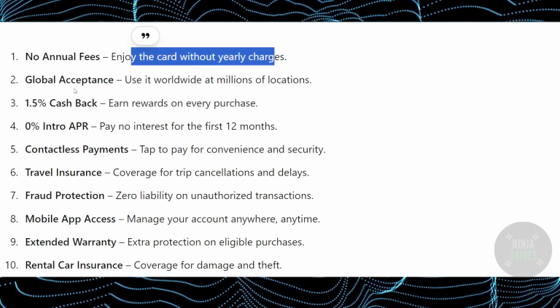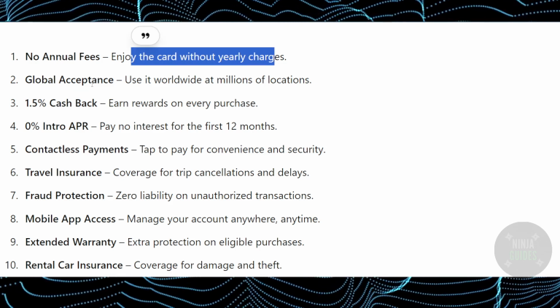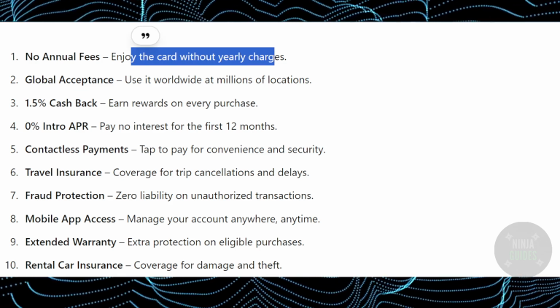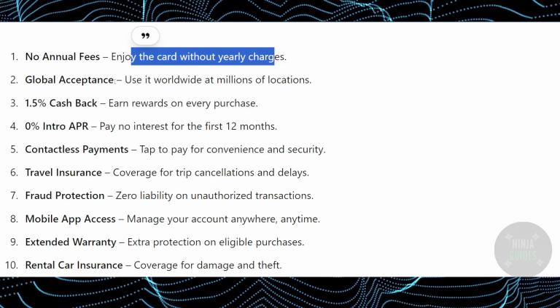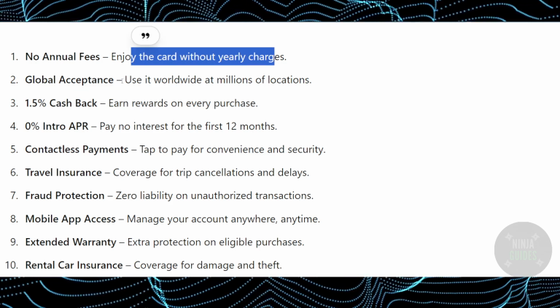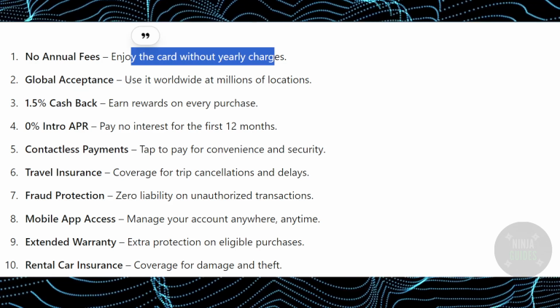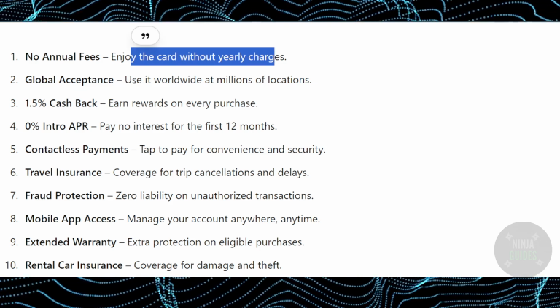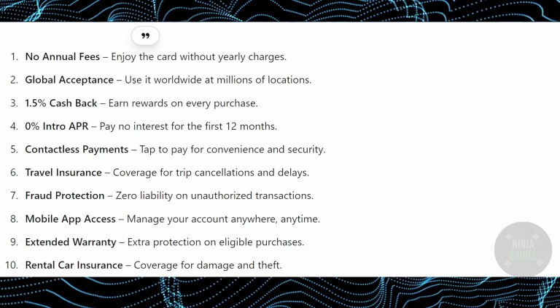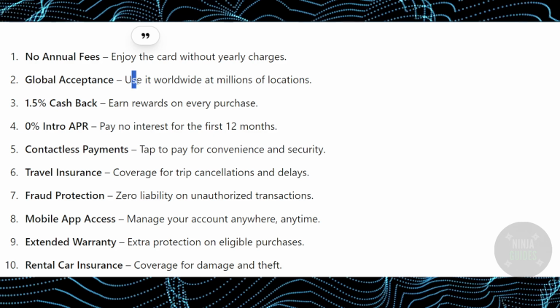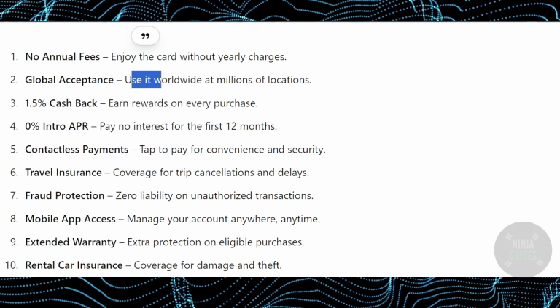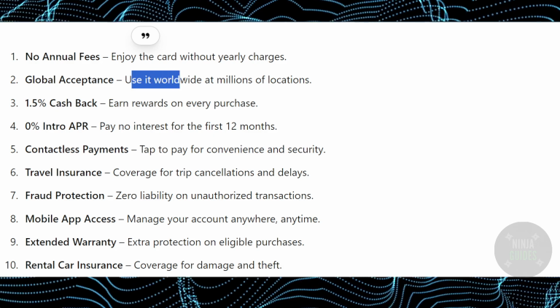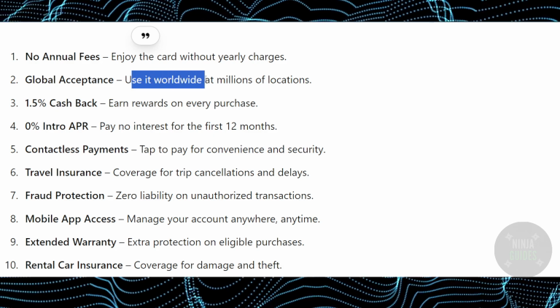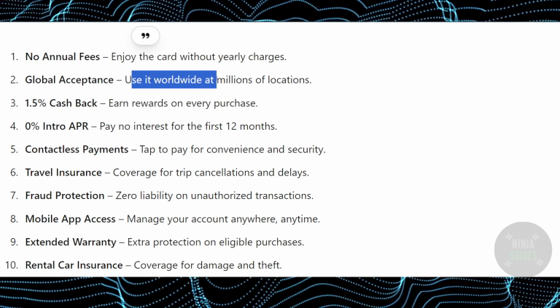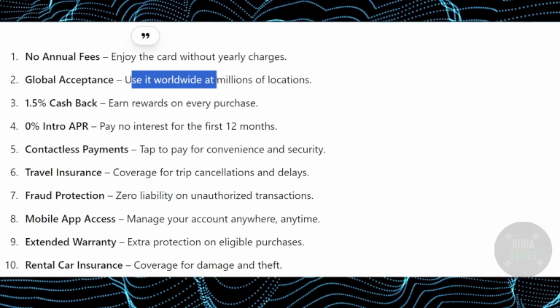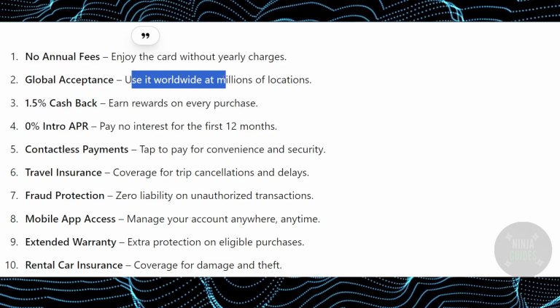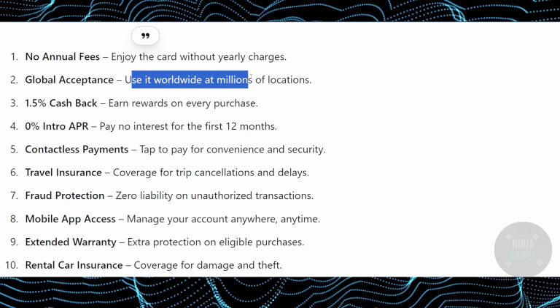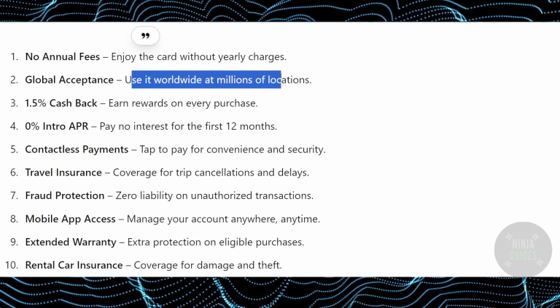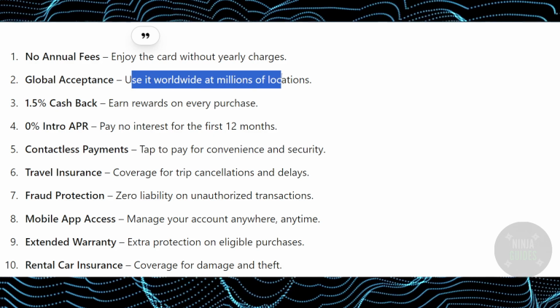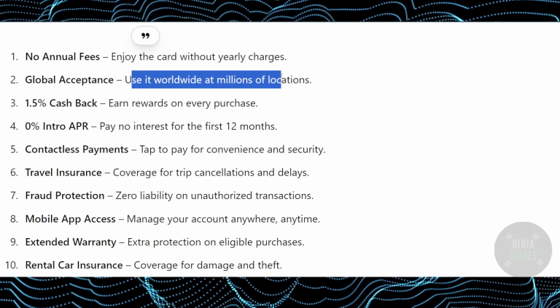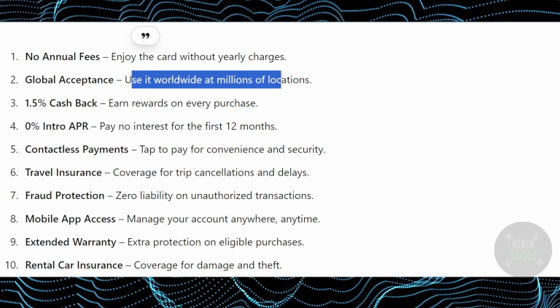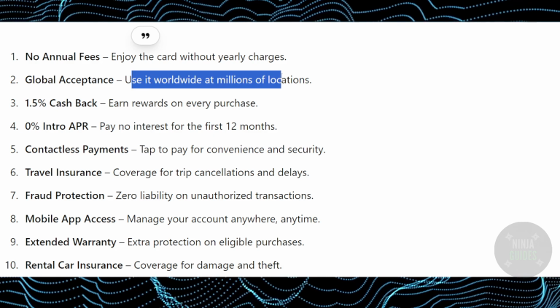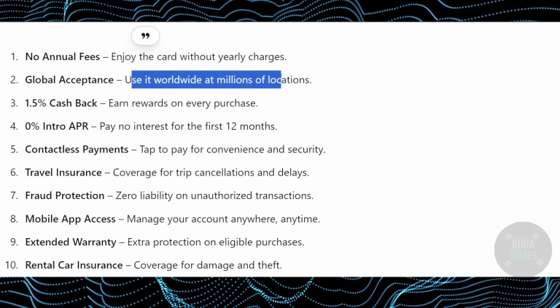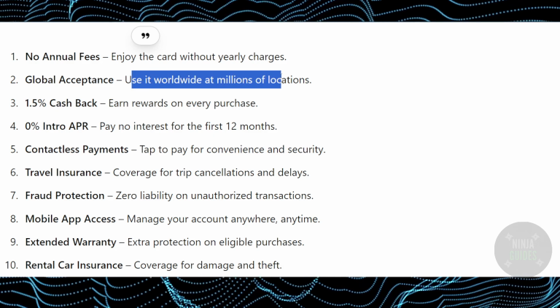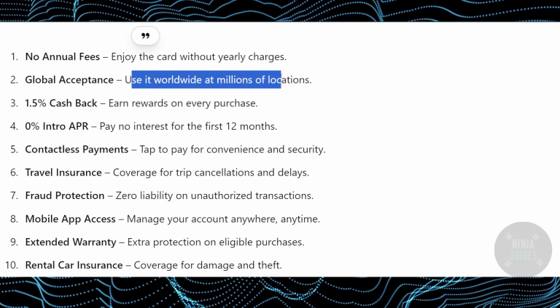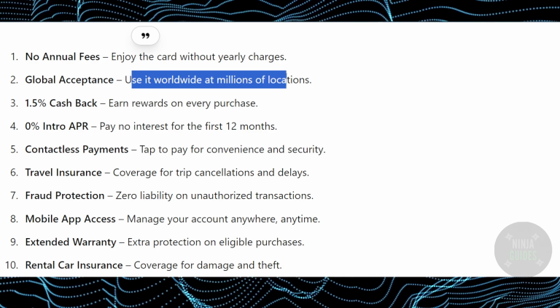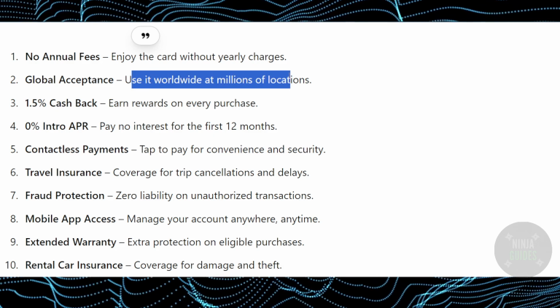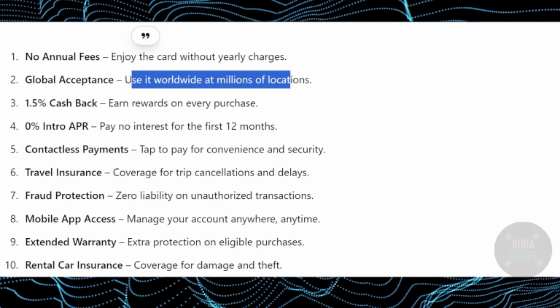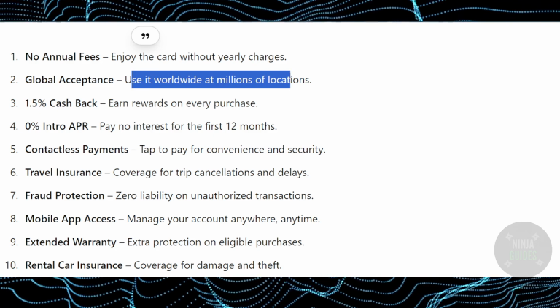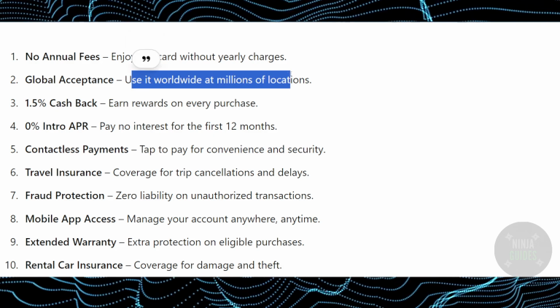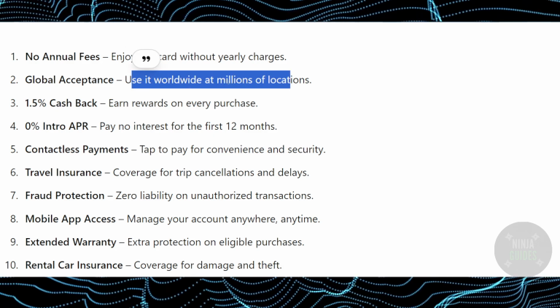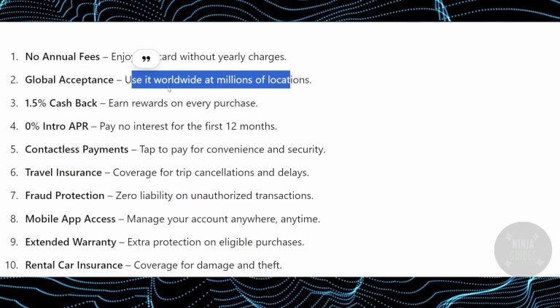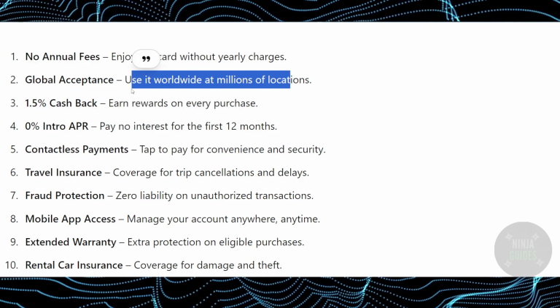Global acceptance — yes, you can use it worldwide at millions of locations without having to worry about acceptance.